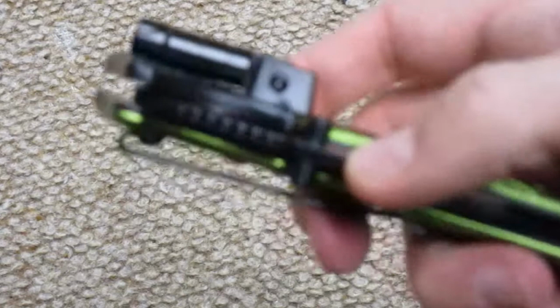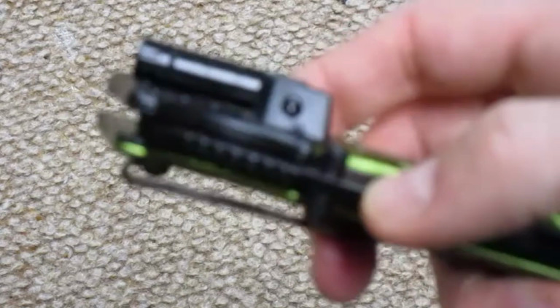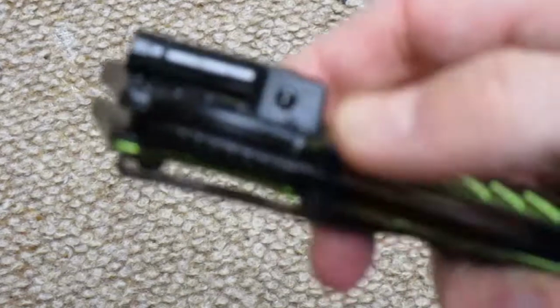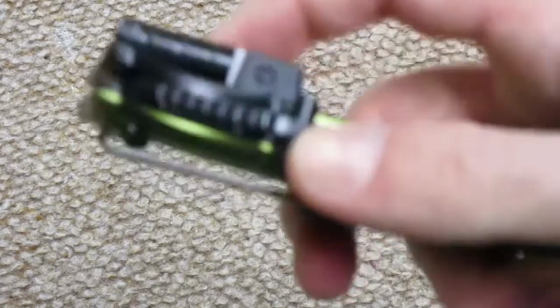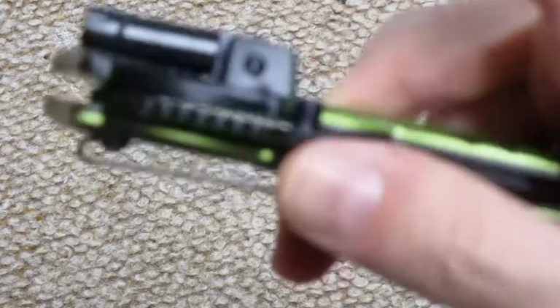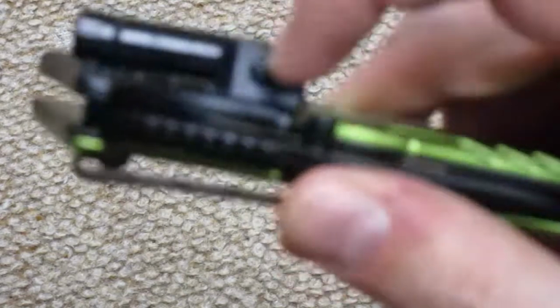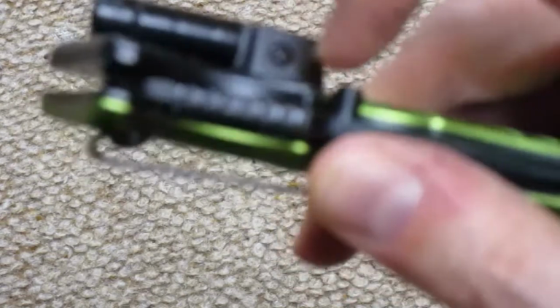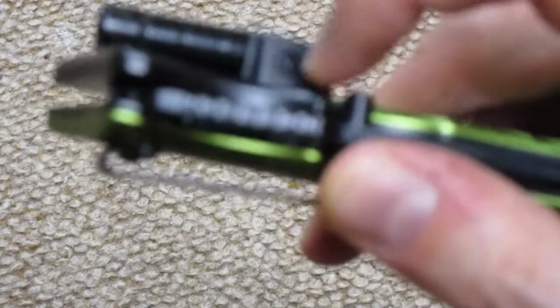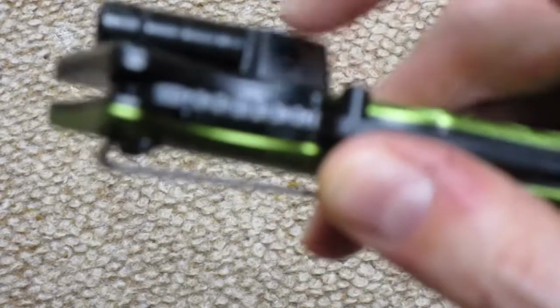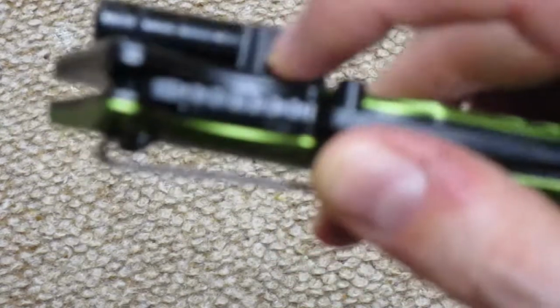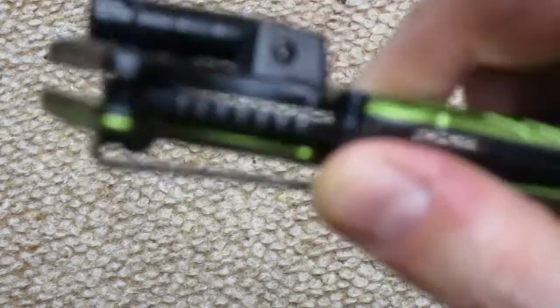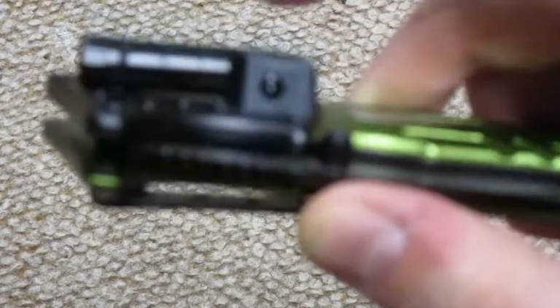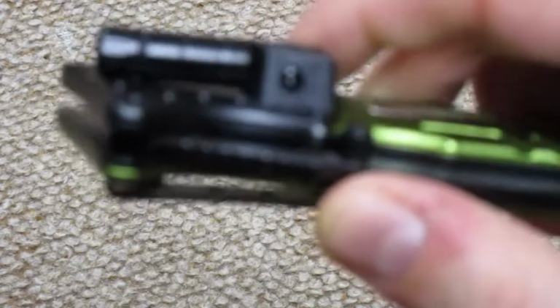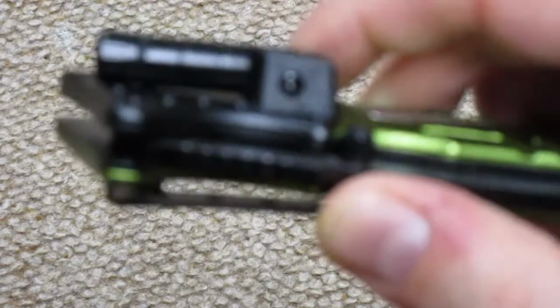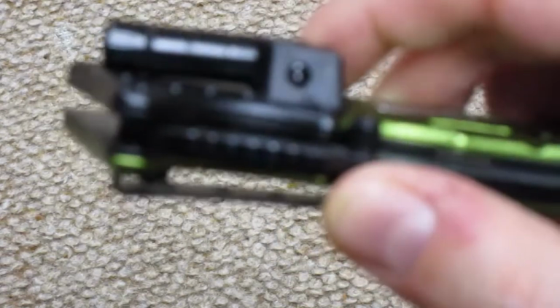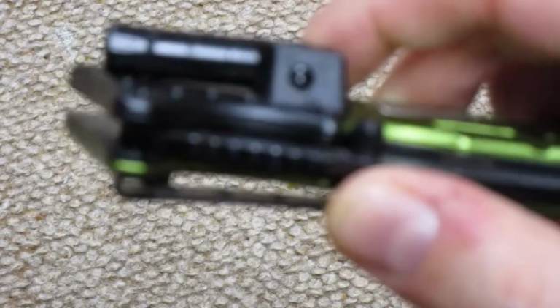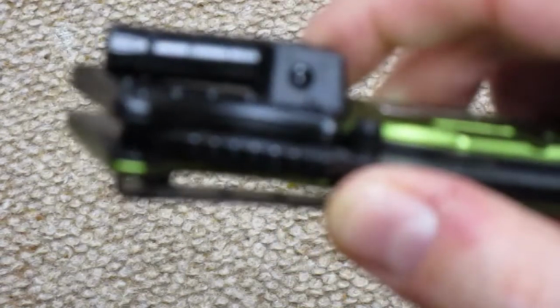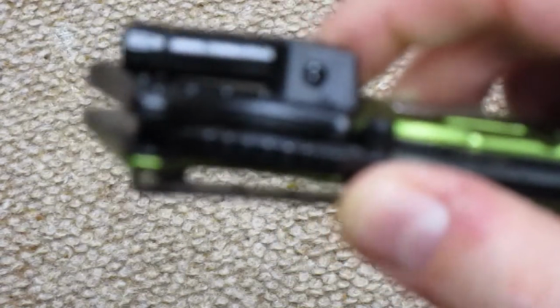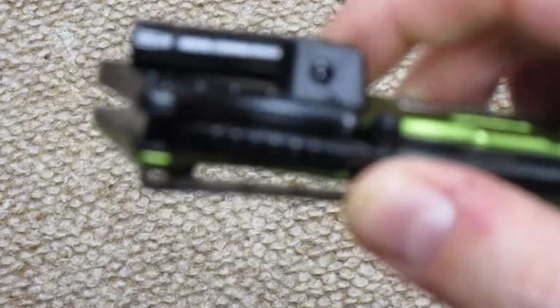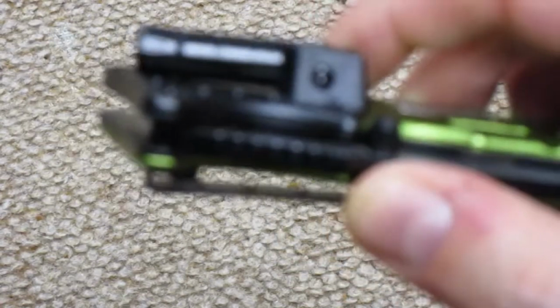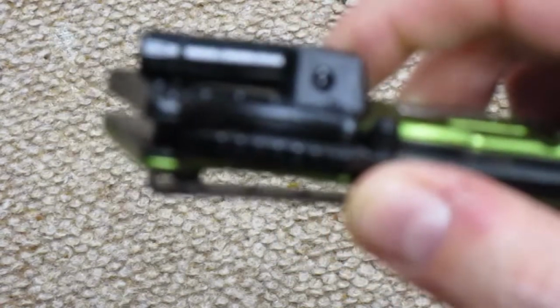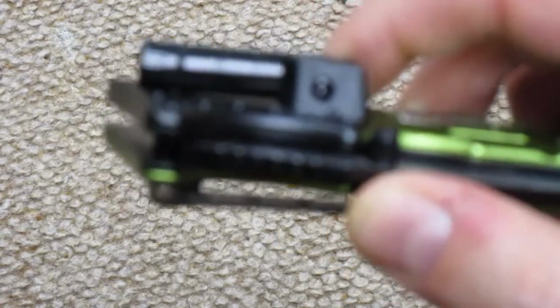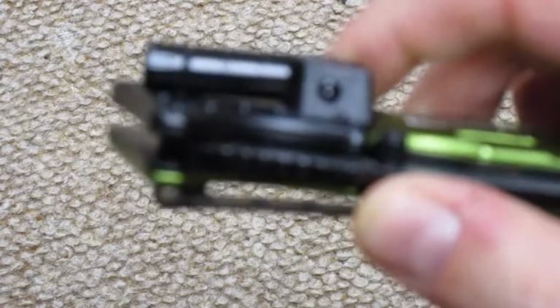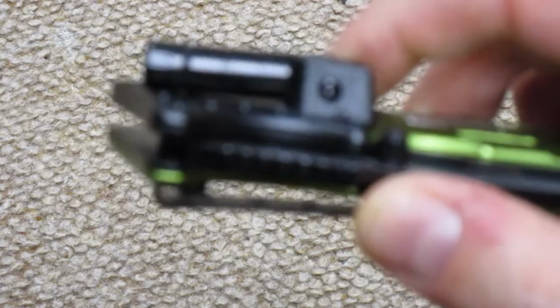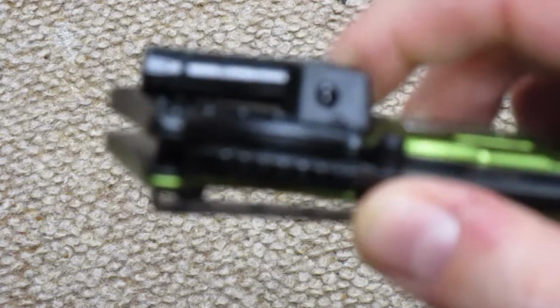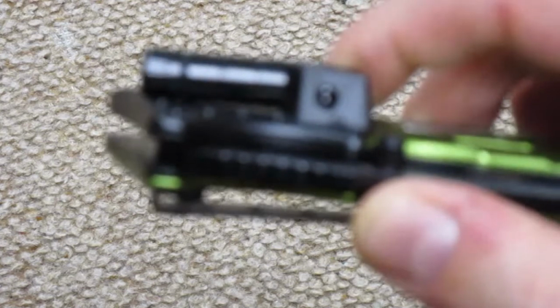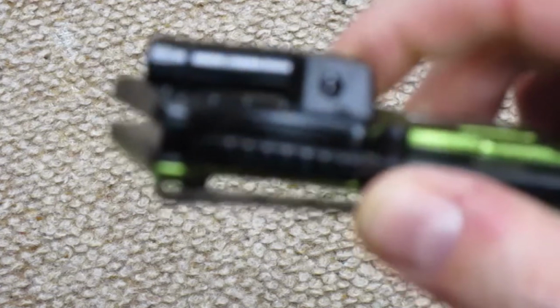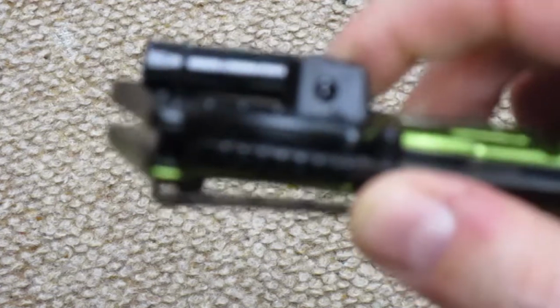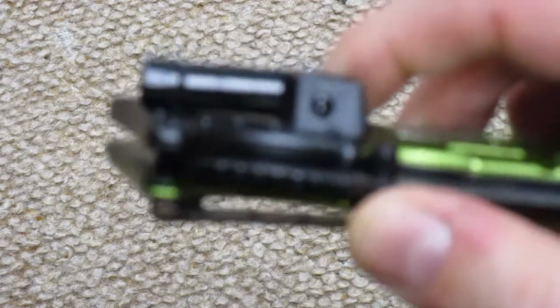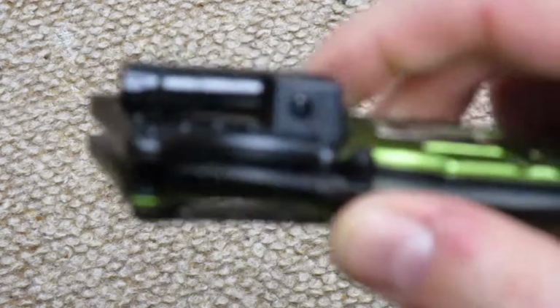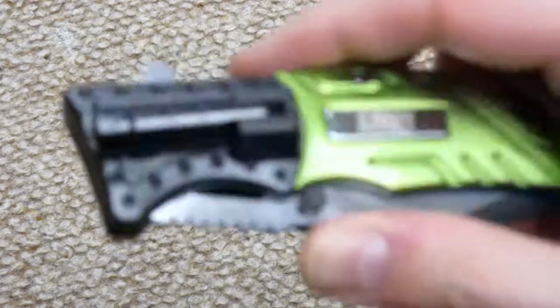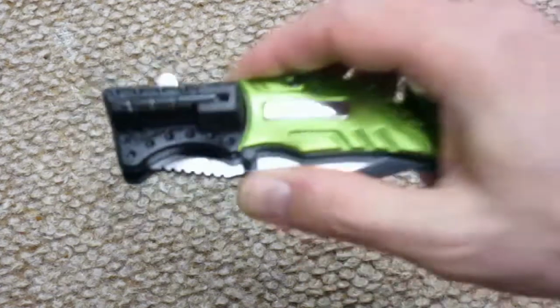You can see right here that there is a screw that you can take out, and you can take off the flashlight. This is probably what I'm going to end up doing with this knife.